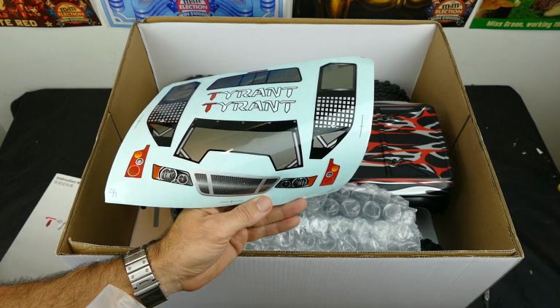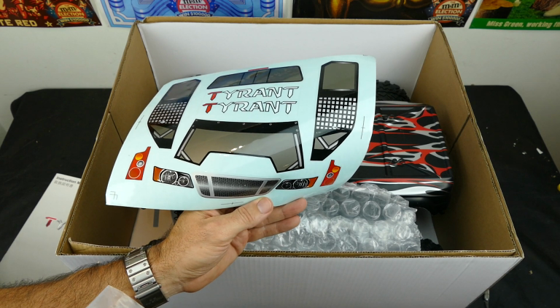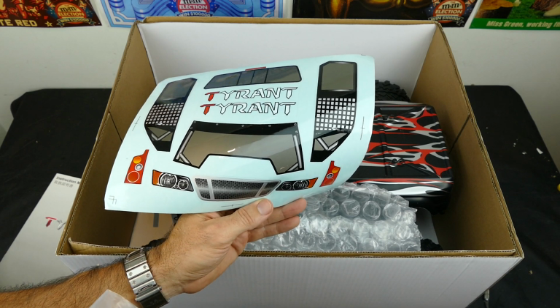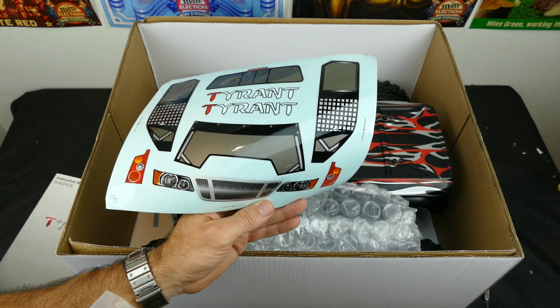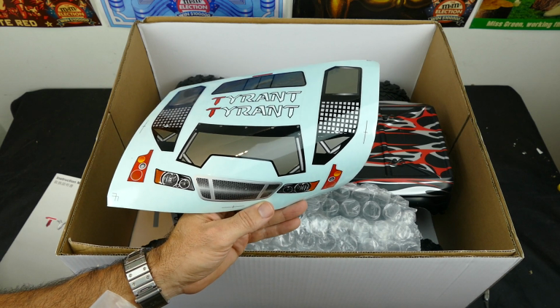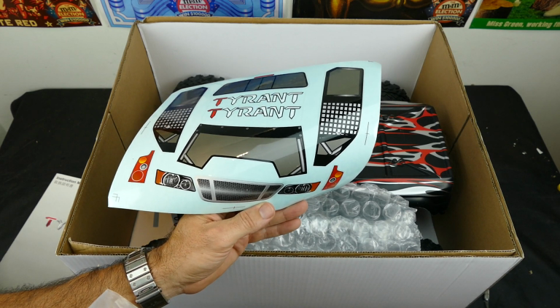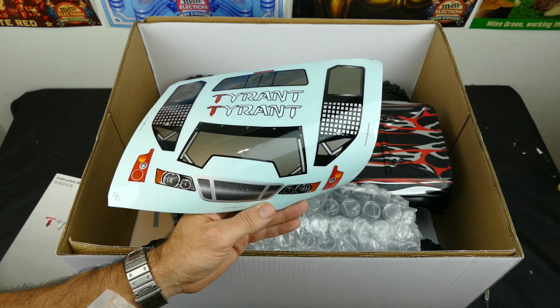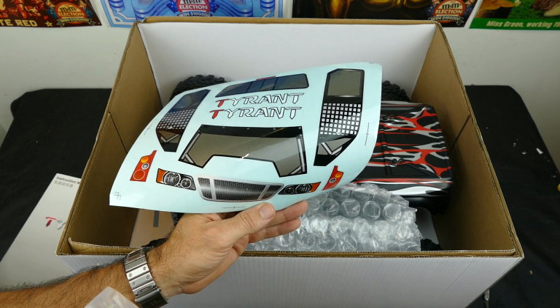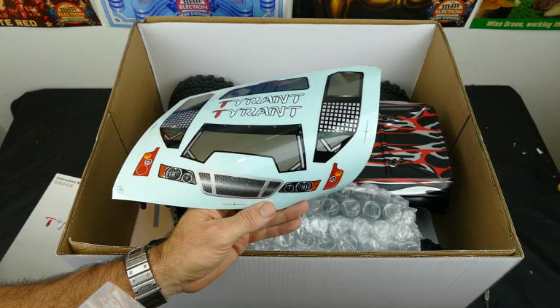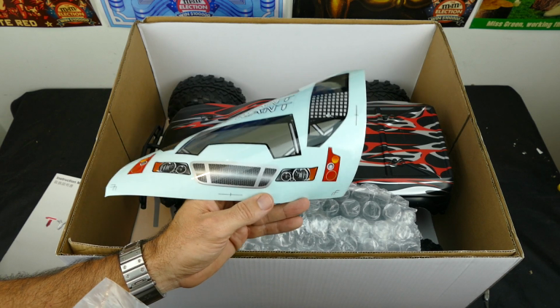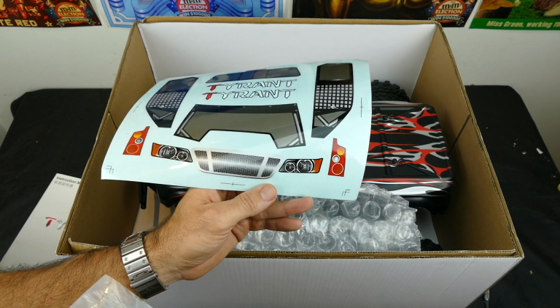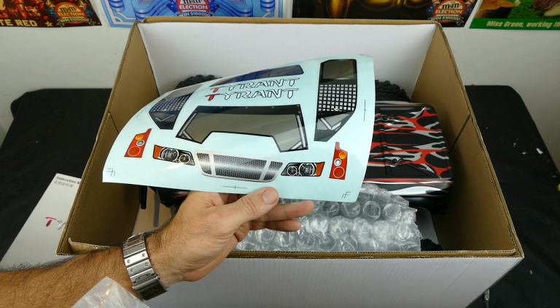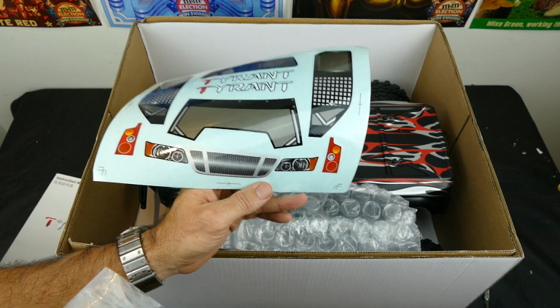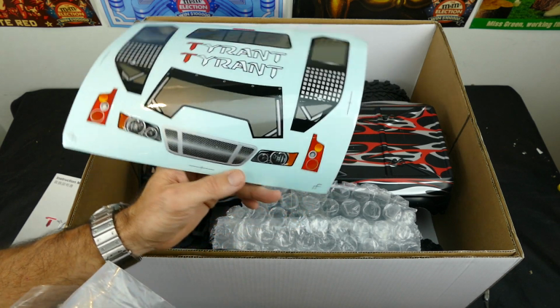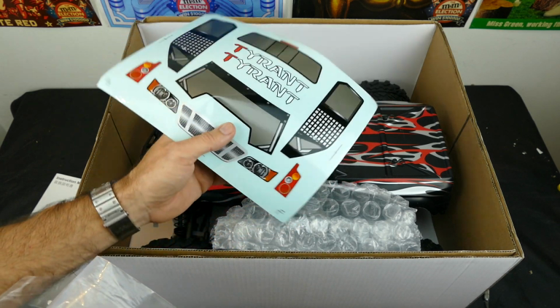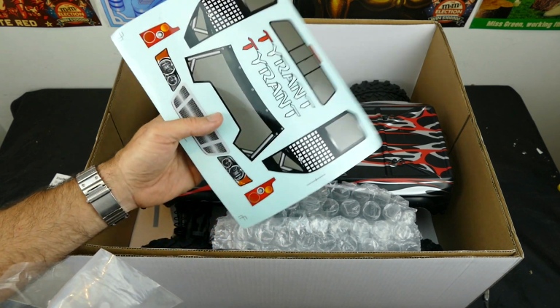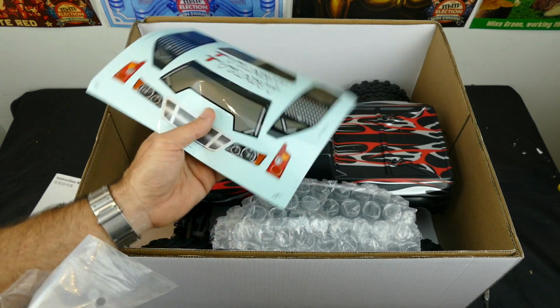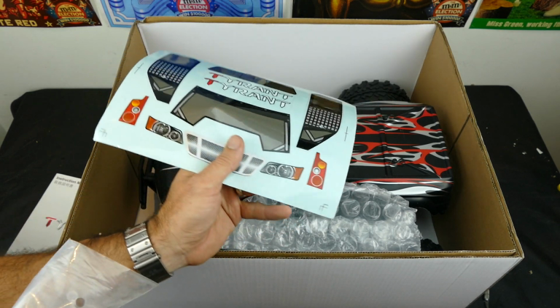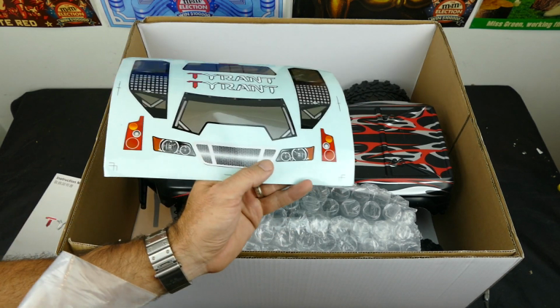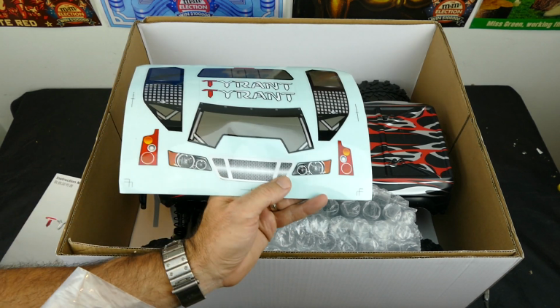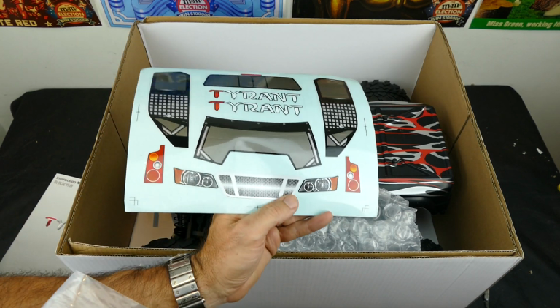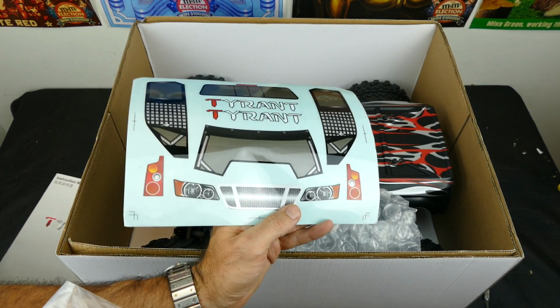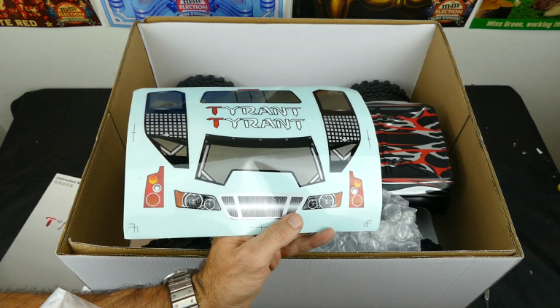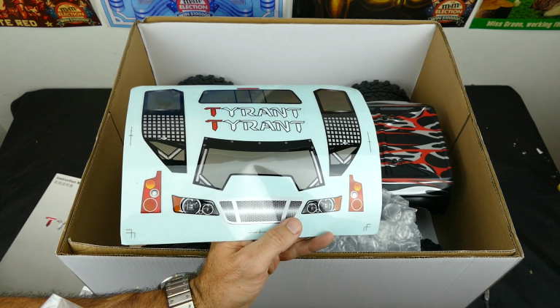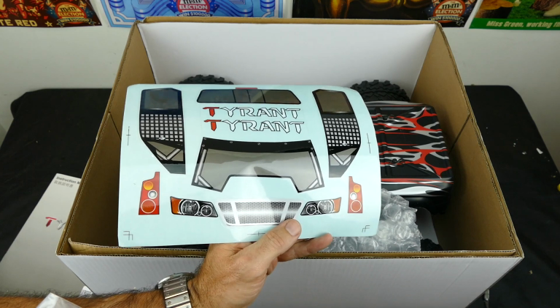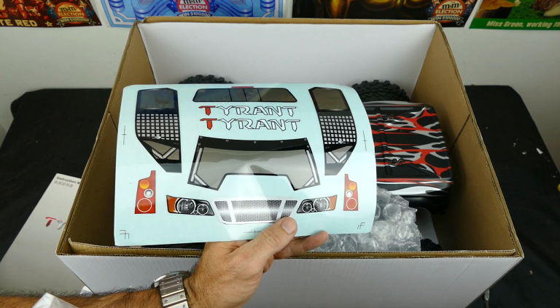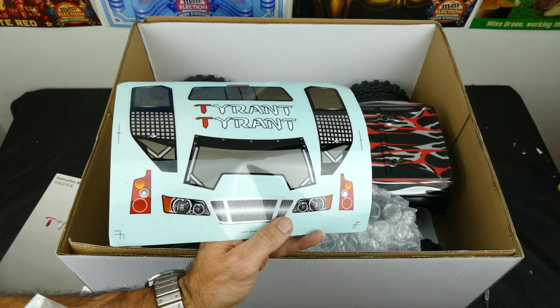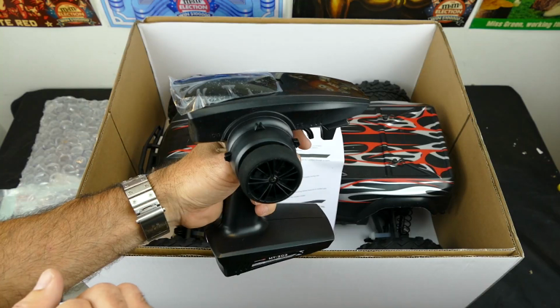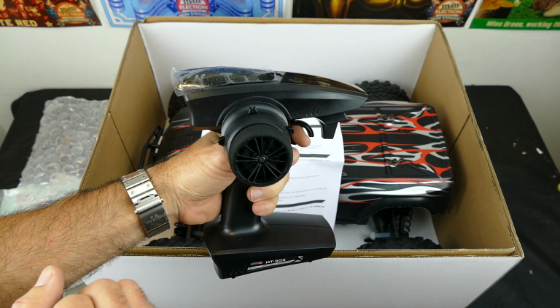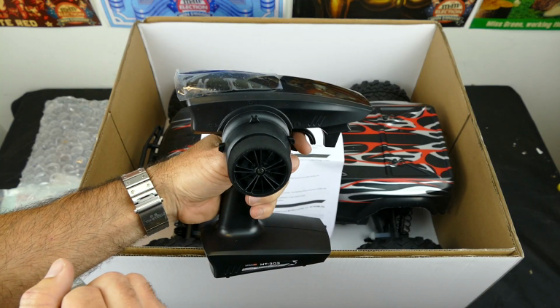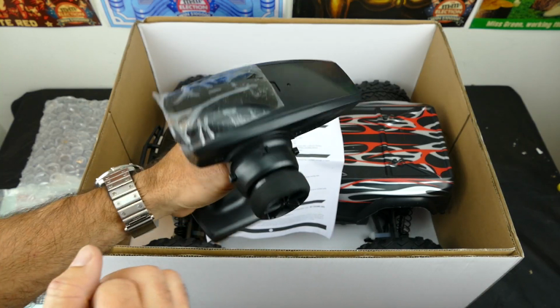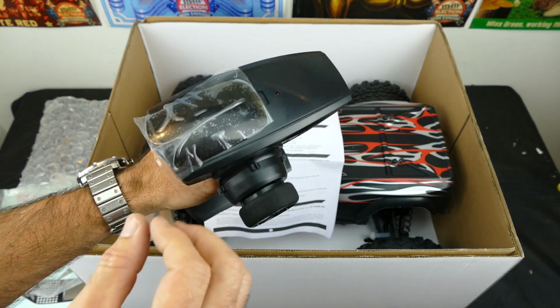And stickers - we all like stickers. These include windshields, front bumper, rear lights and stuff like that.